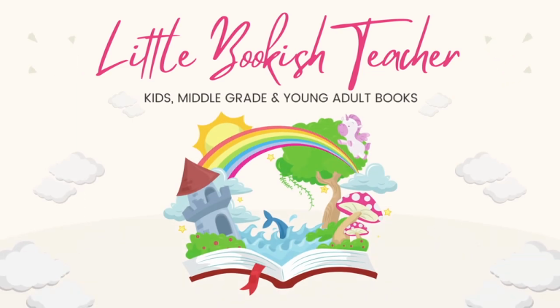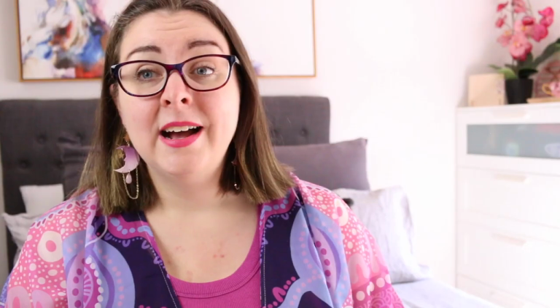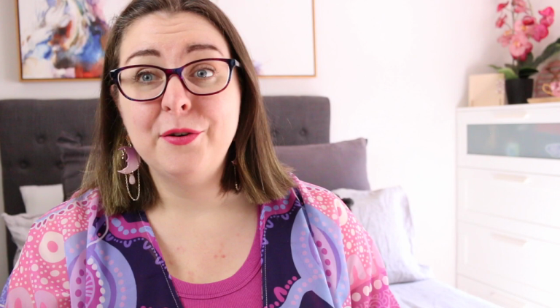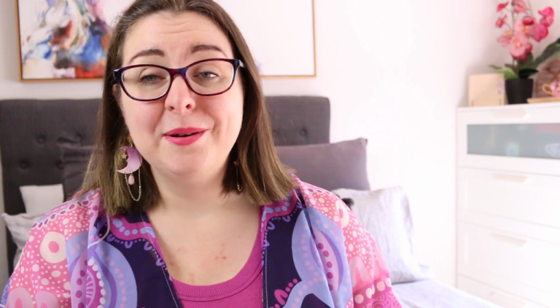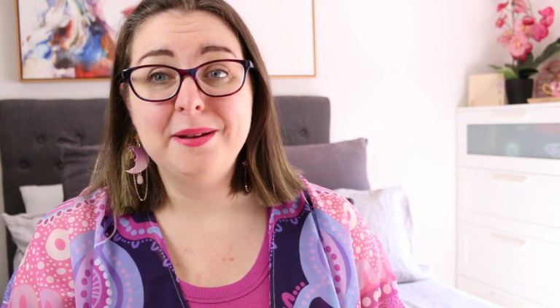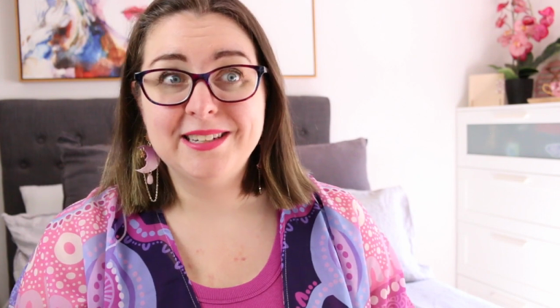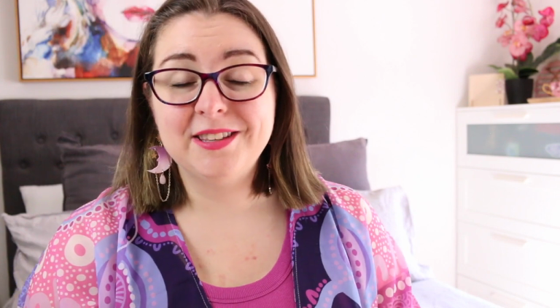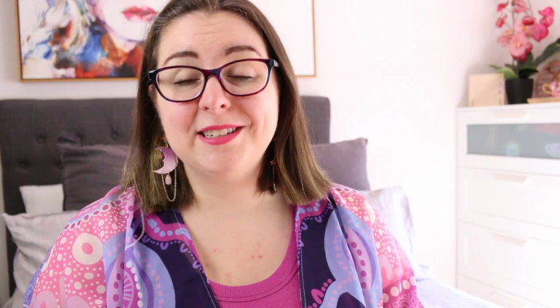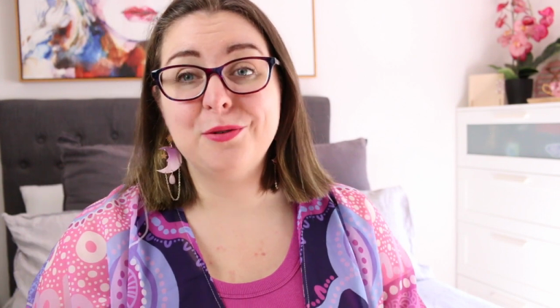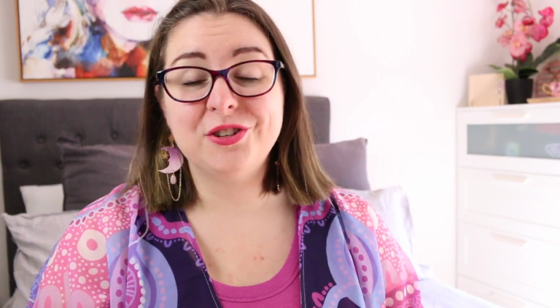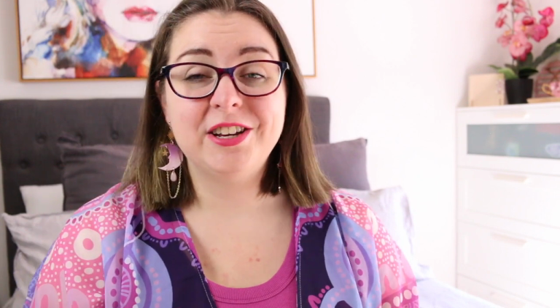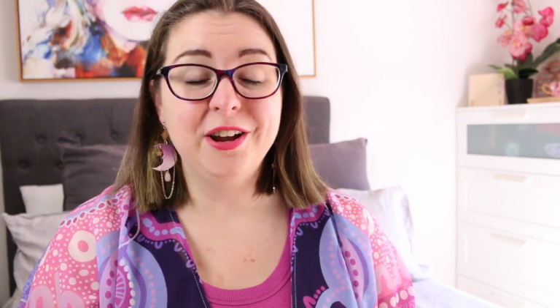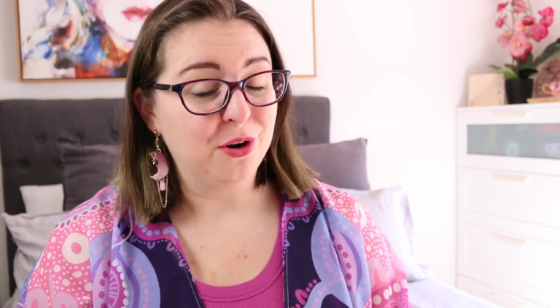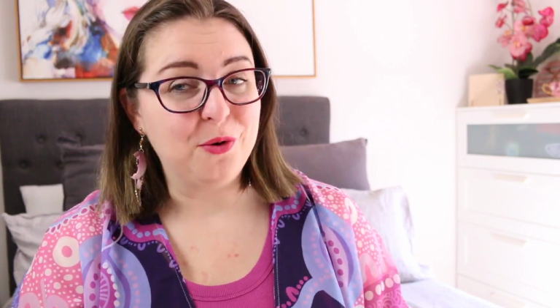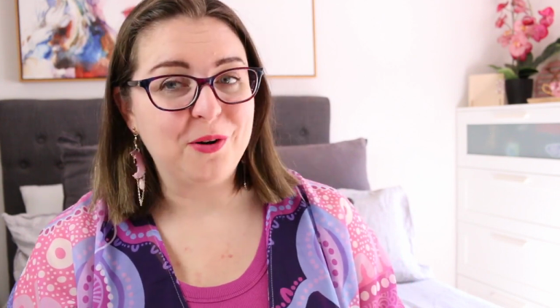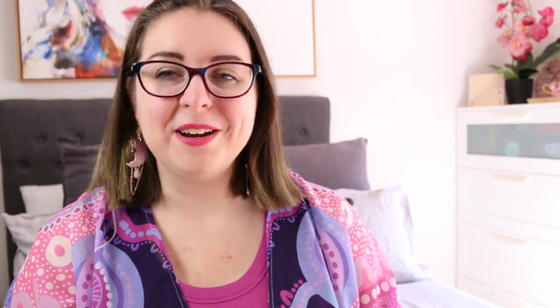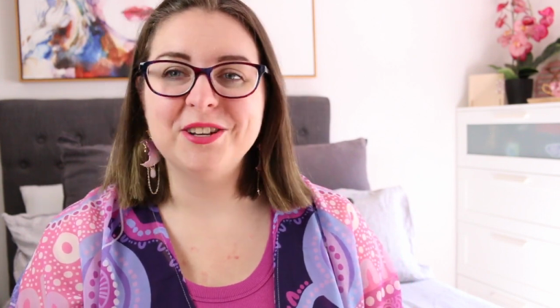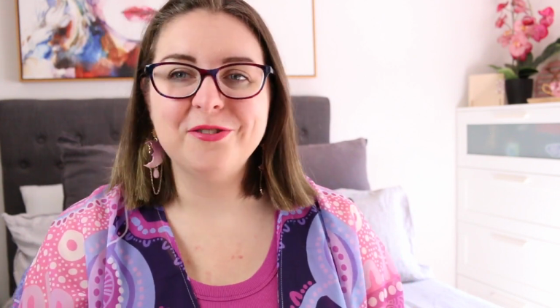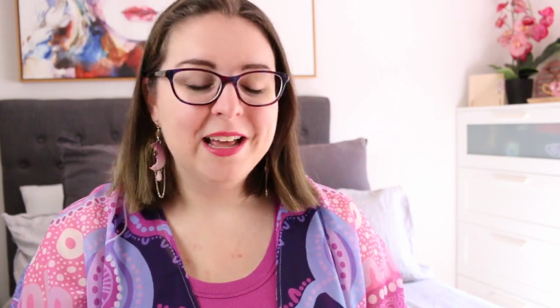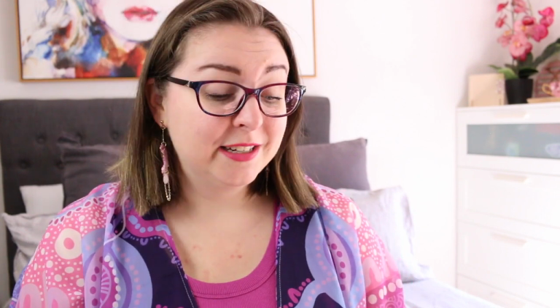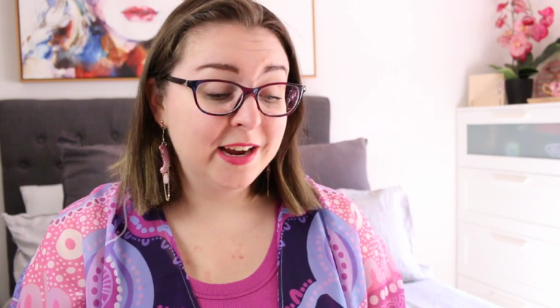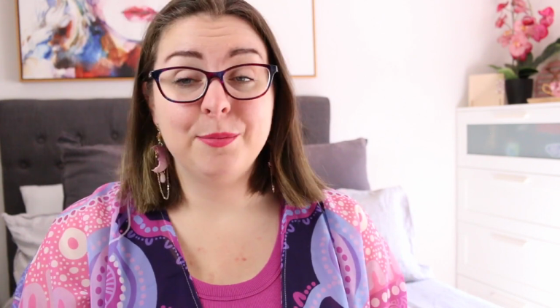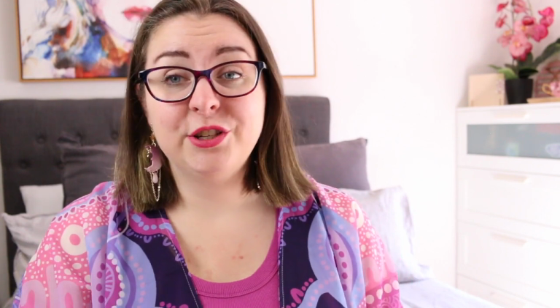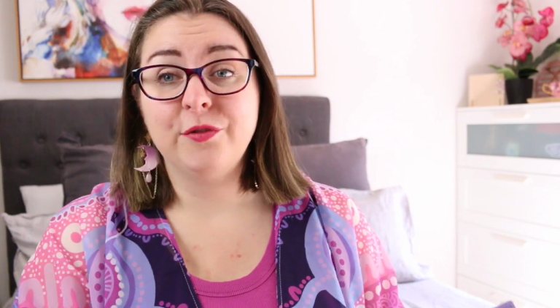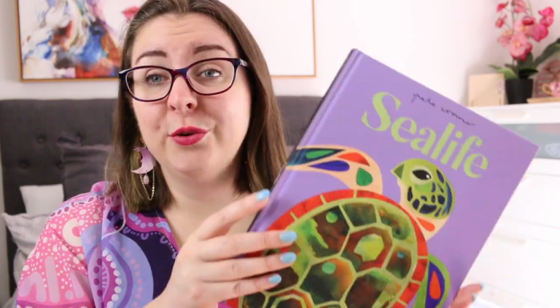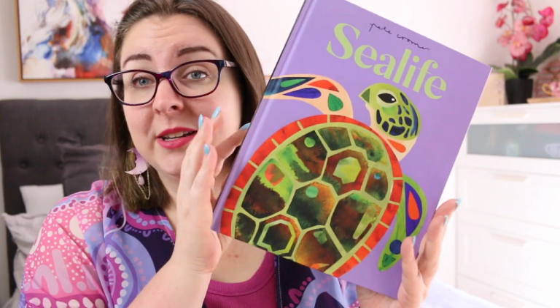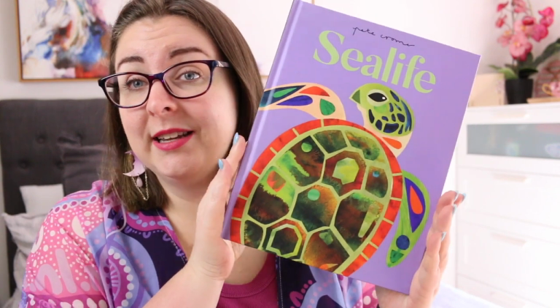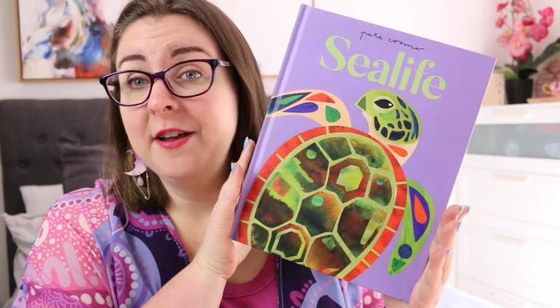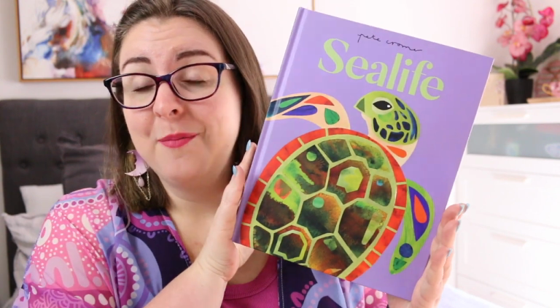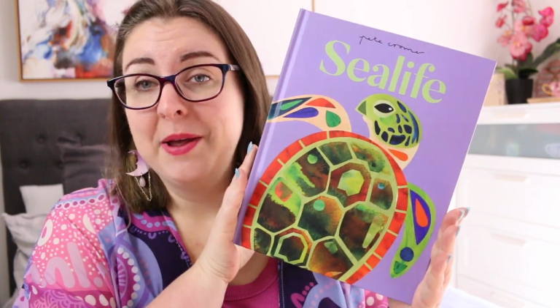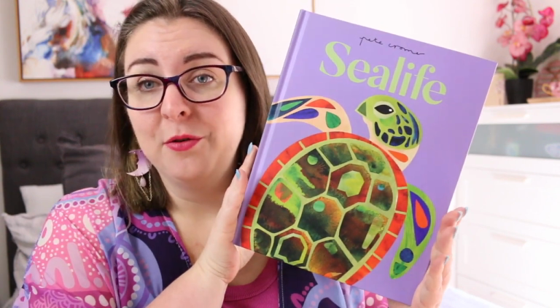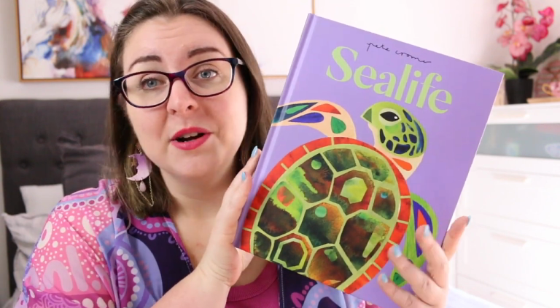Hi everyone, my name is Steph. This is Little Bookish Teacher and welcome, or welcome back, to my channel. Today I am here to review Sea Life by Pete Cromer.